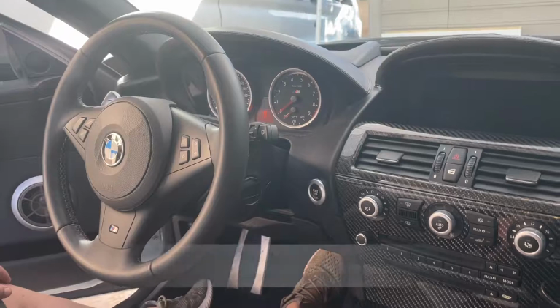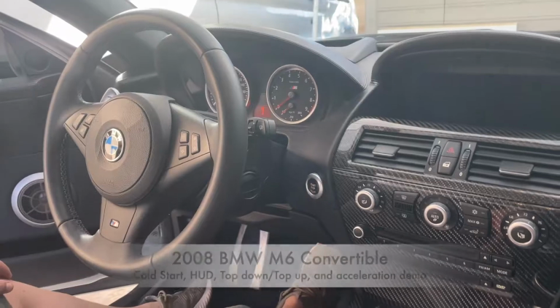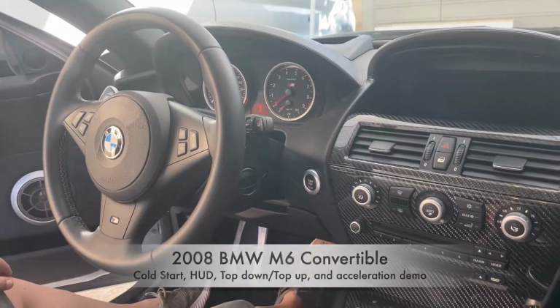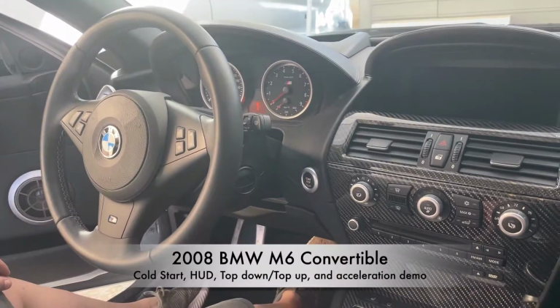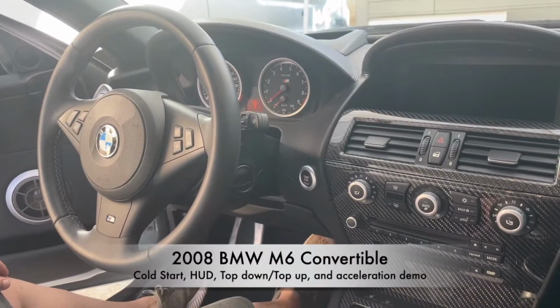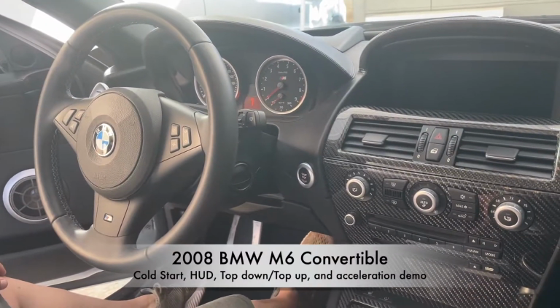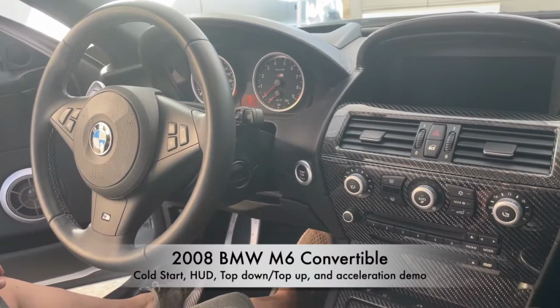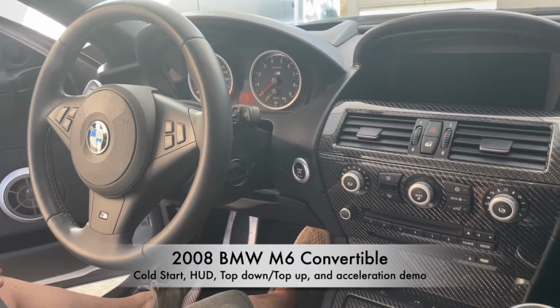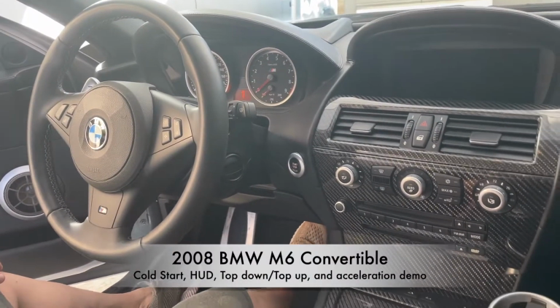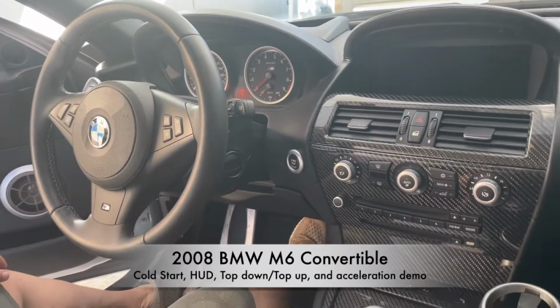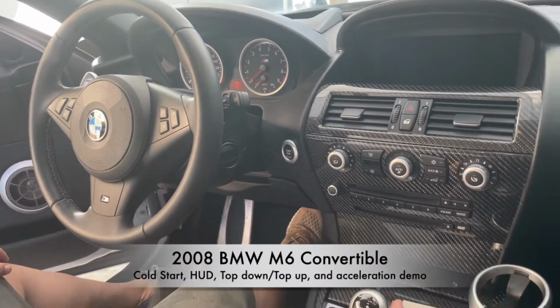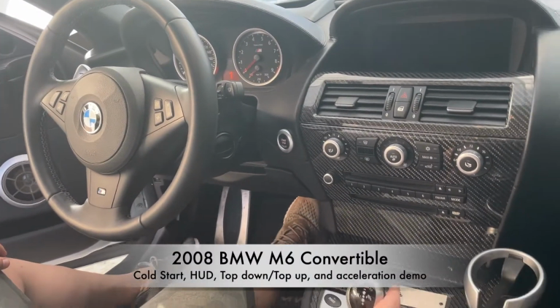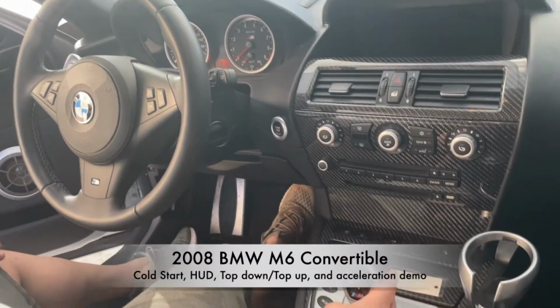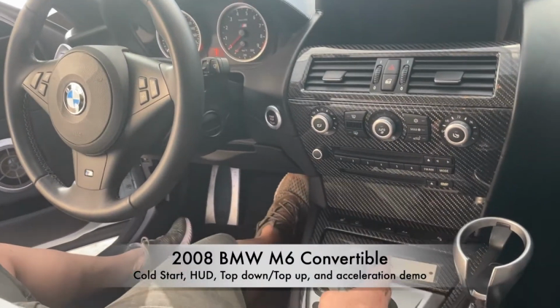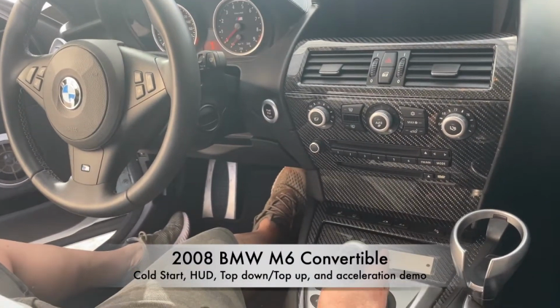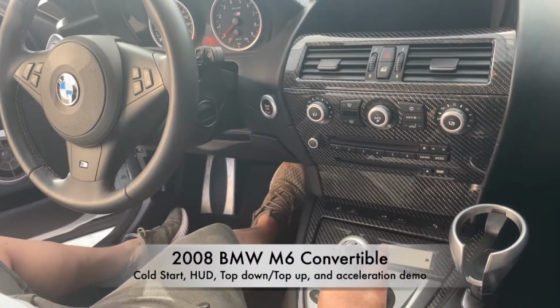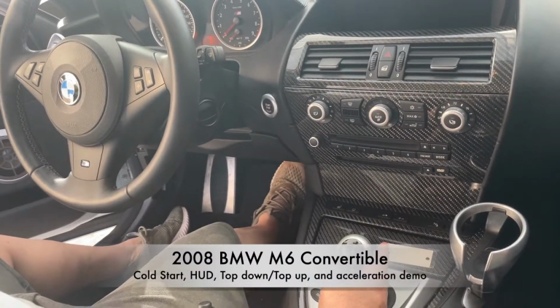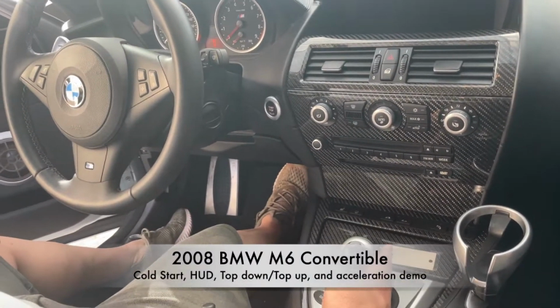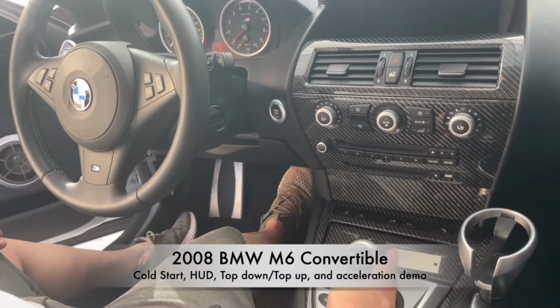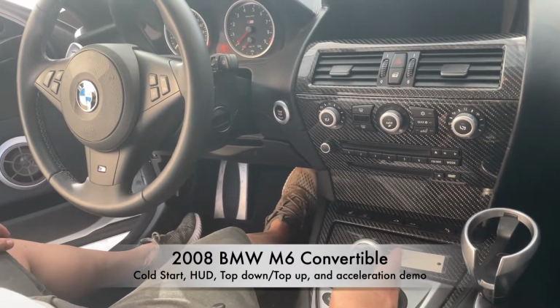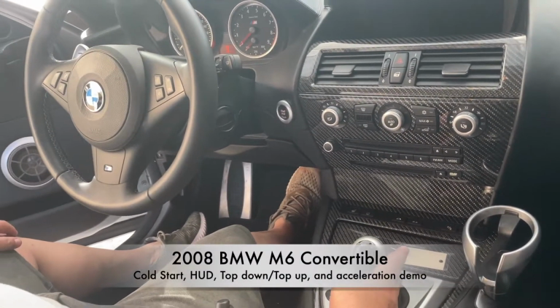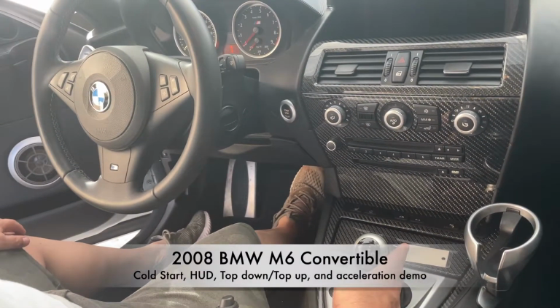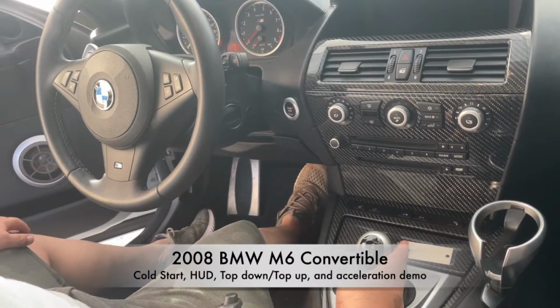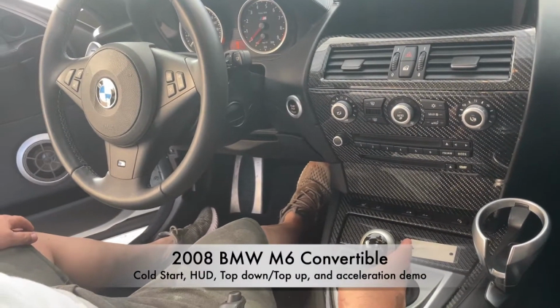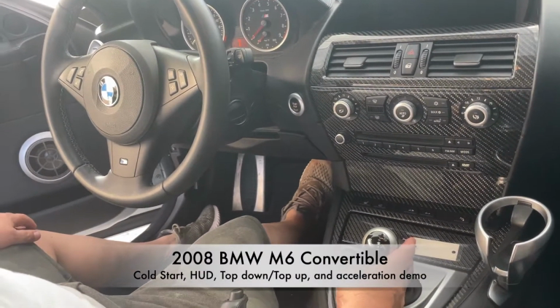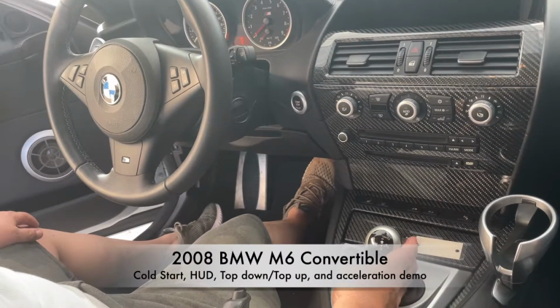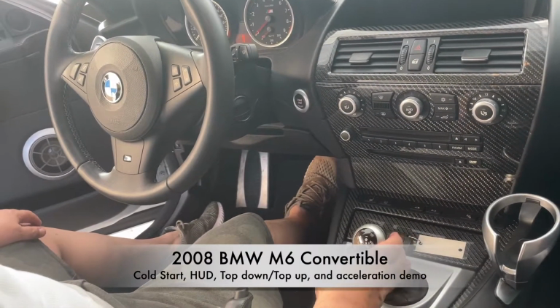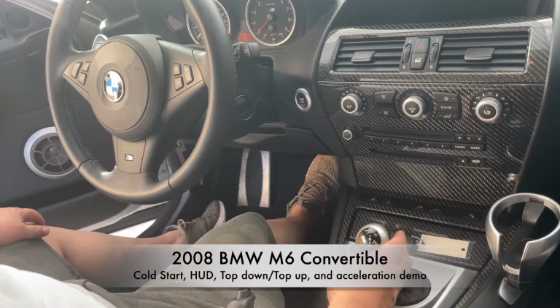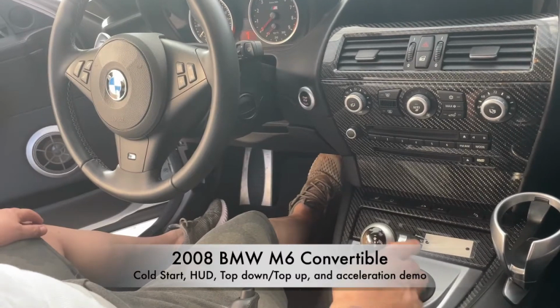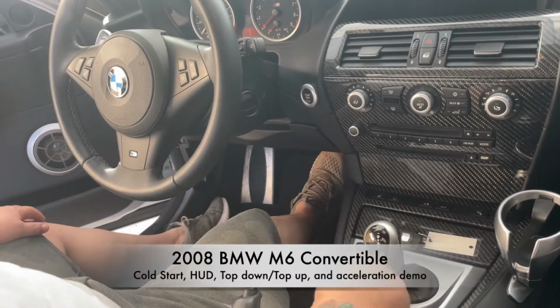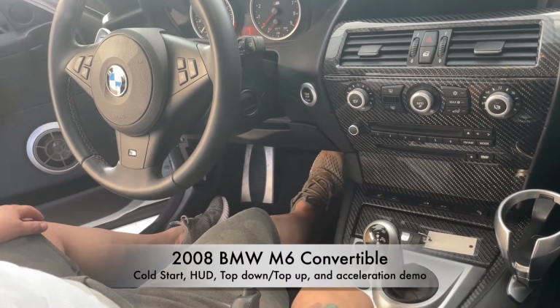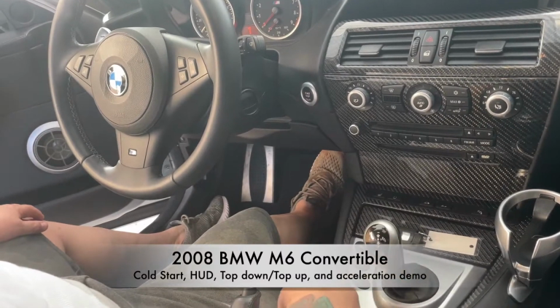In order to start the car, because the car doesn't come with park, you have to put the car in neutral.